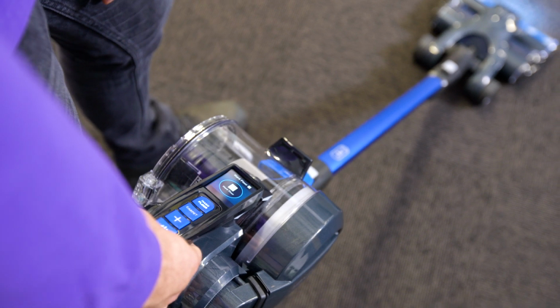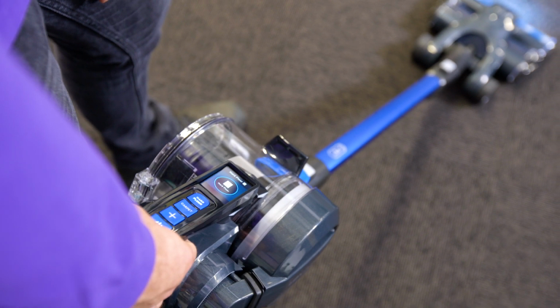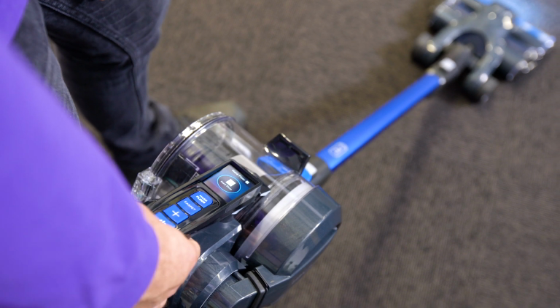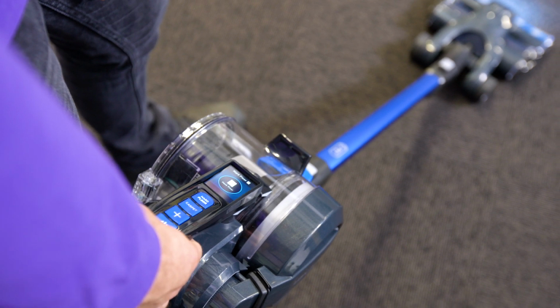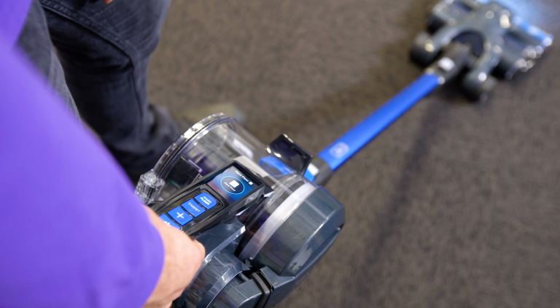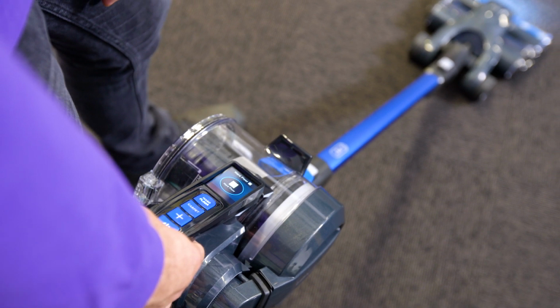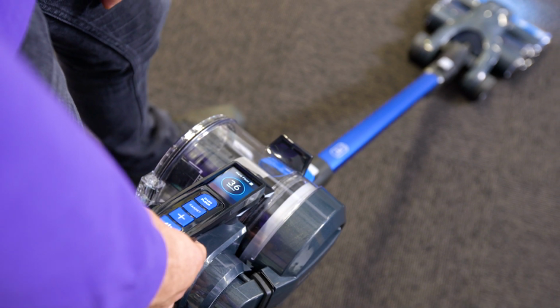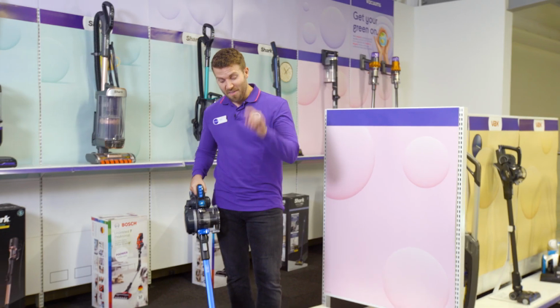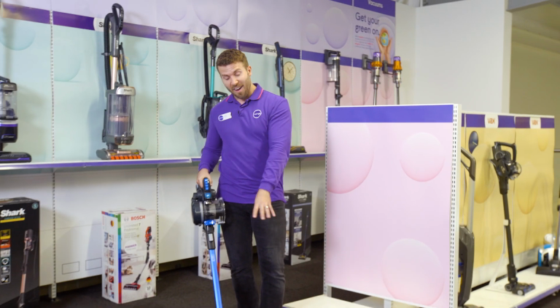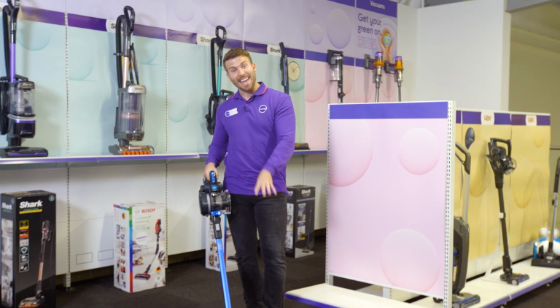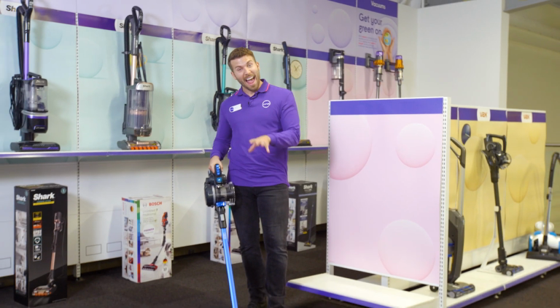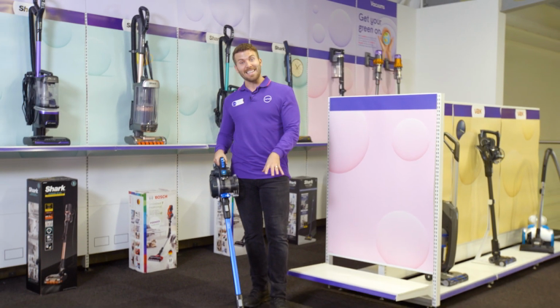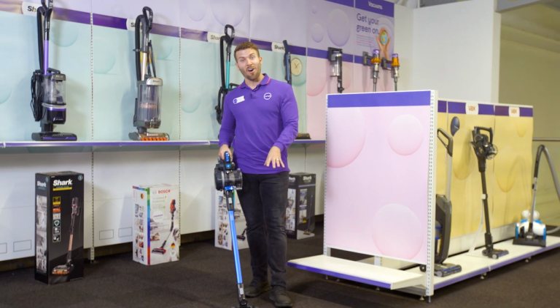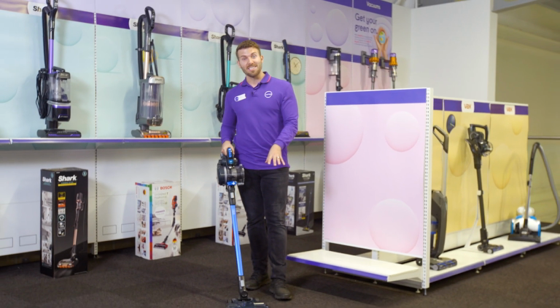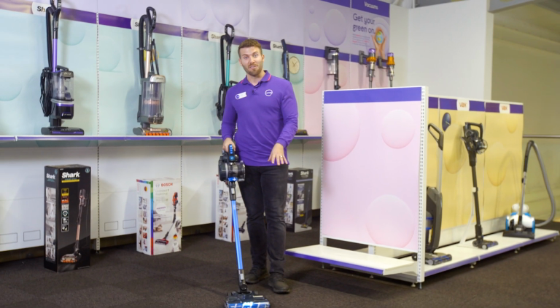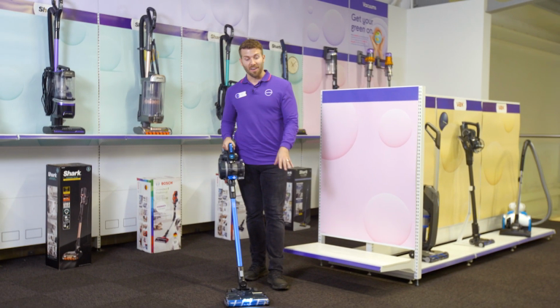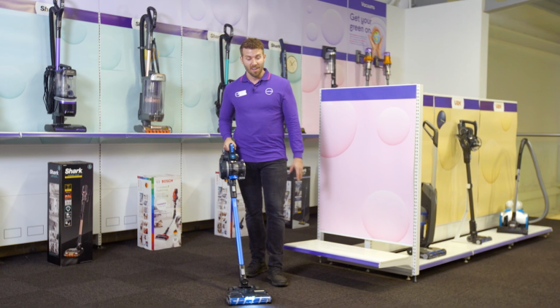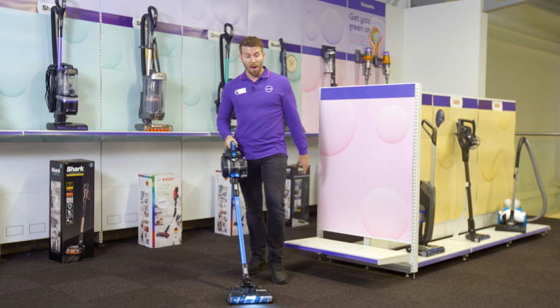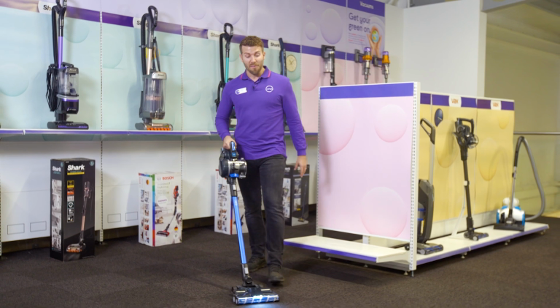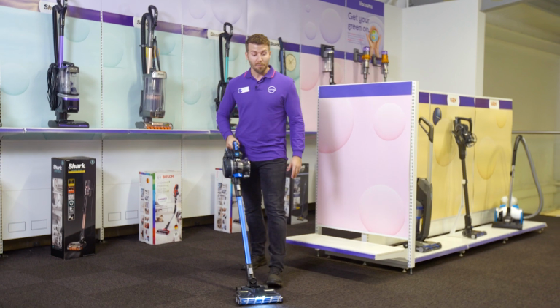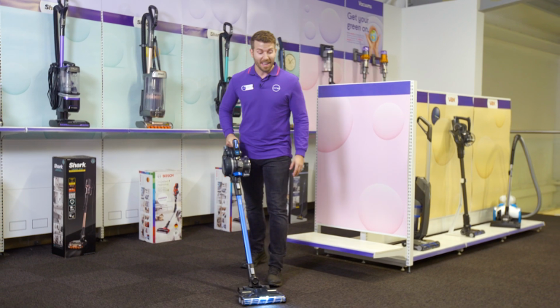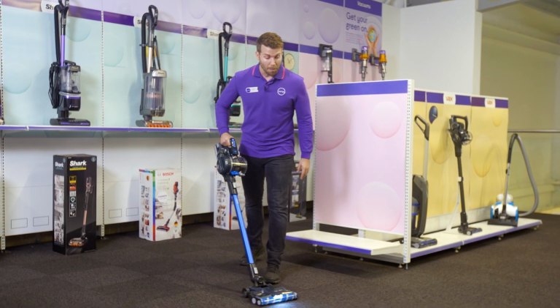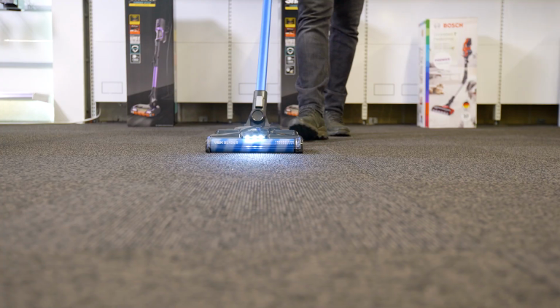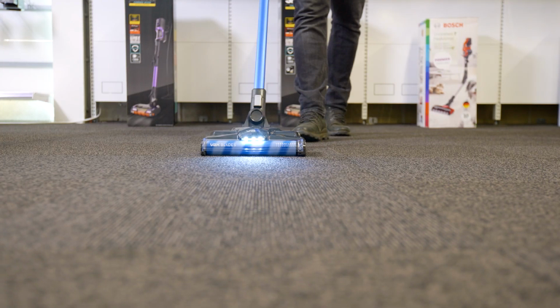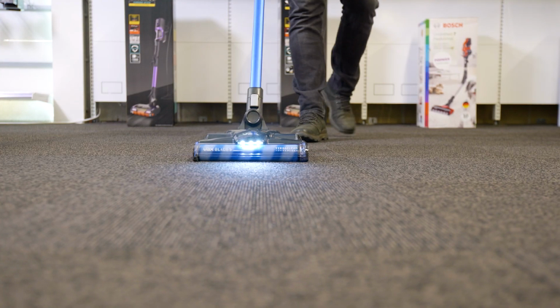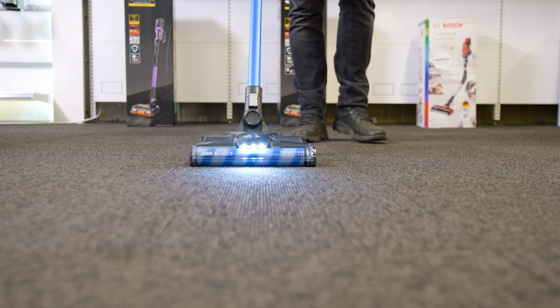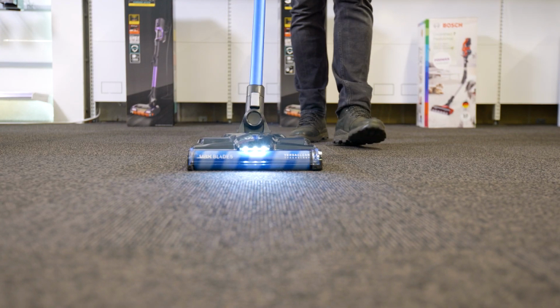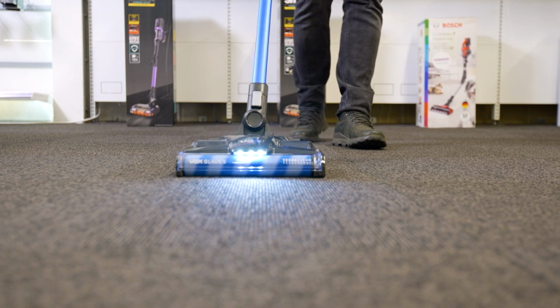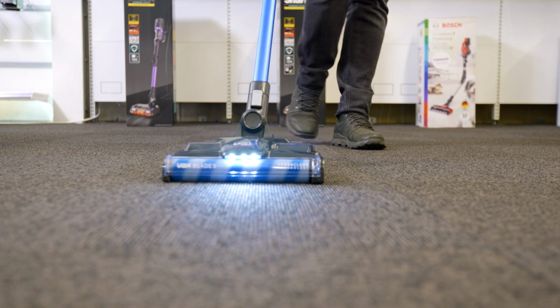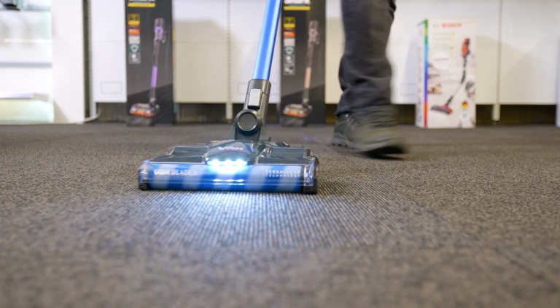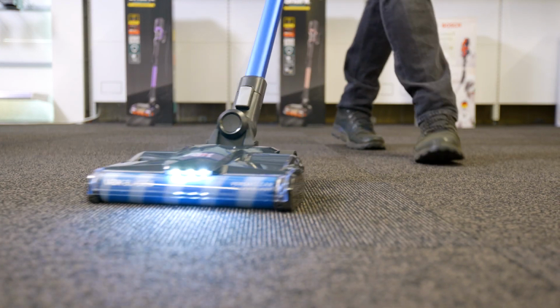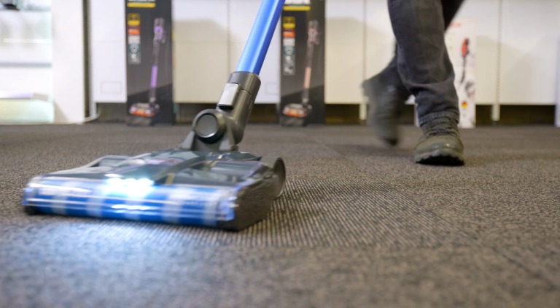Not to mention this very funky LED light at the front, perfect for picking up those little bits that you might have missed before.